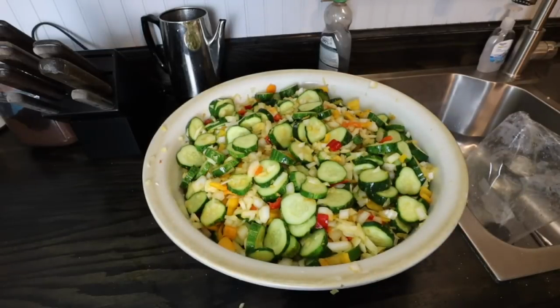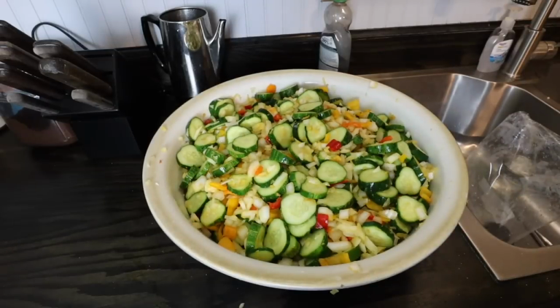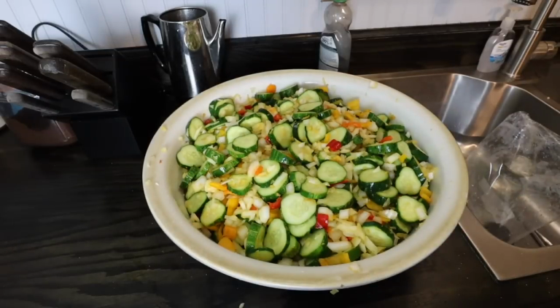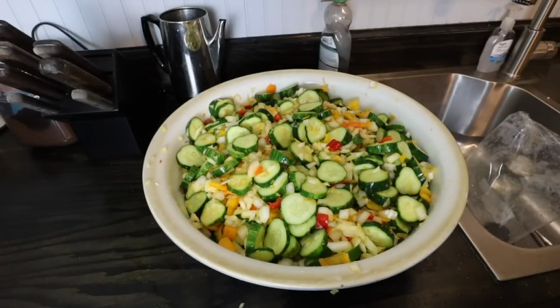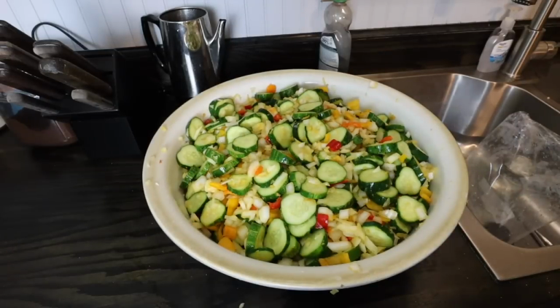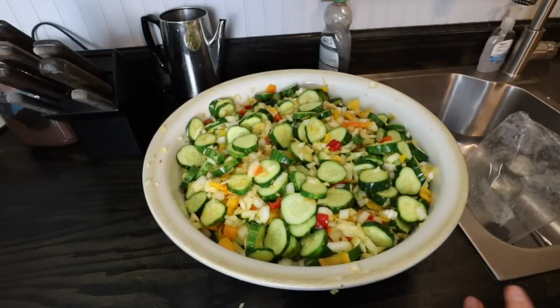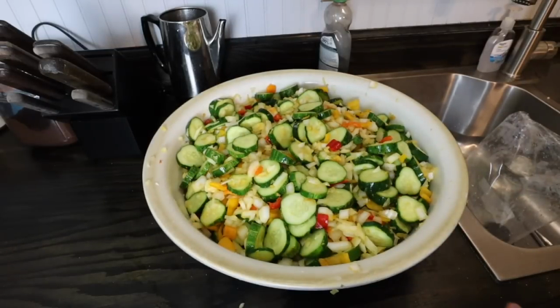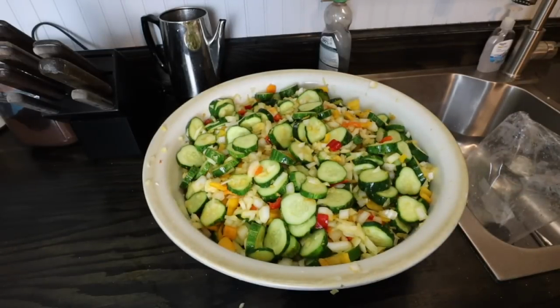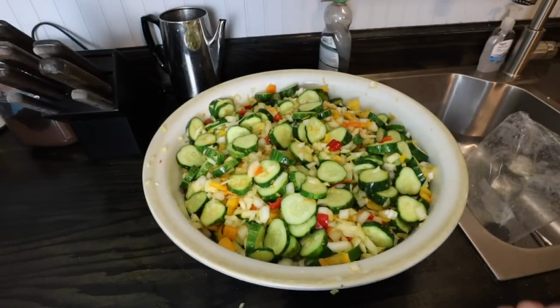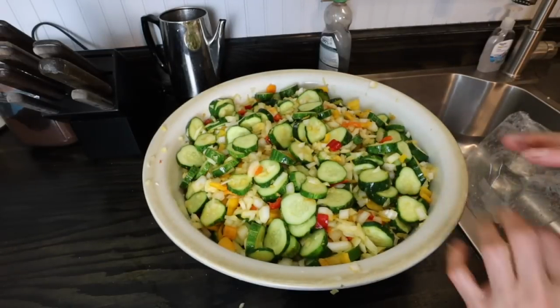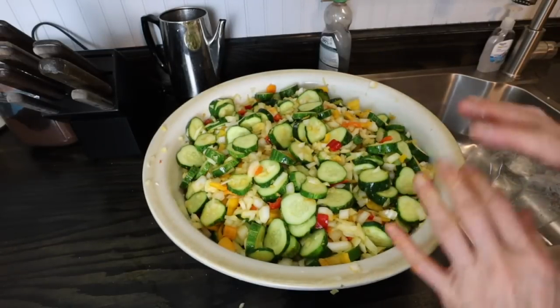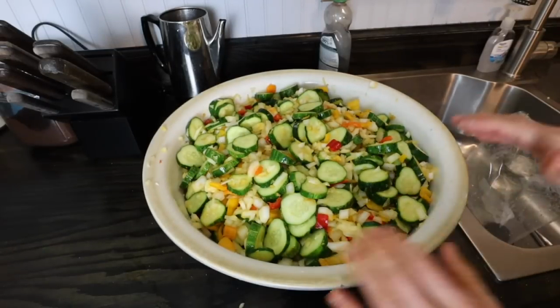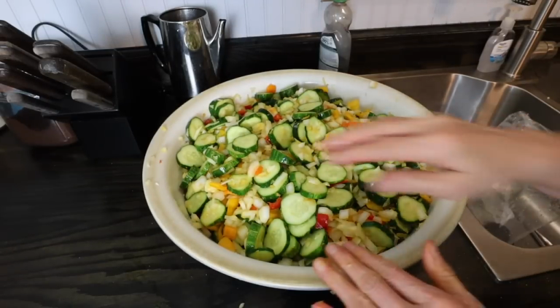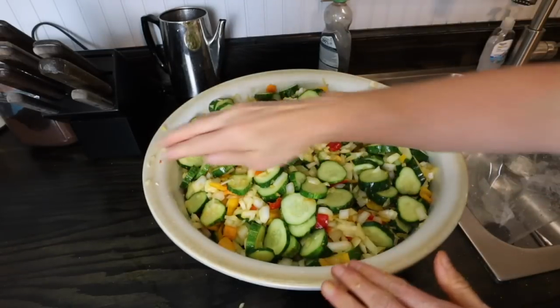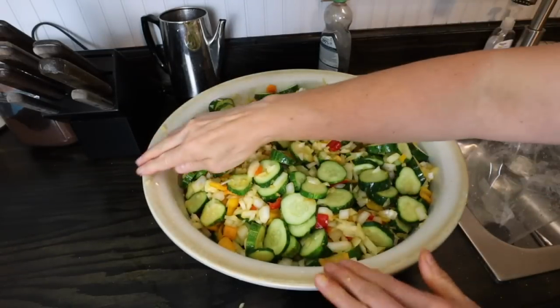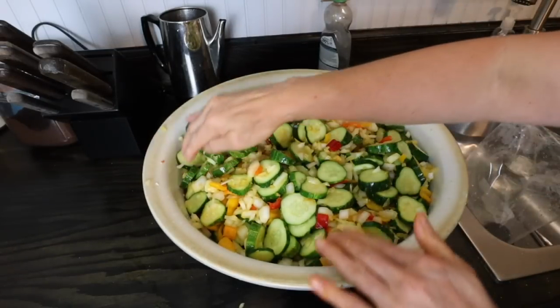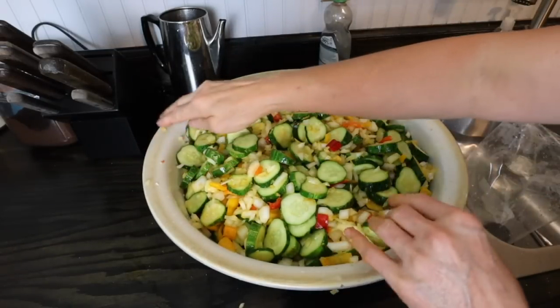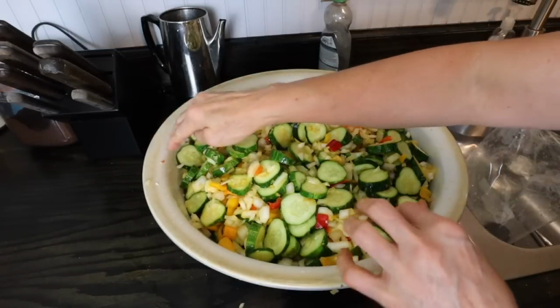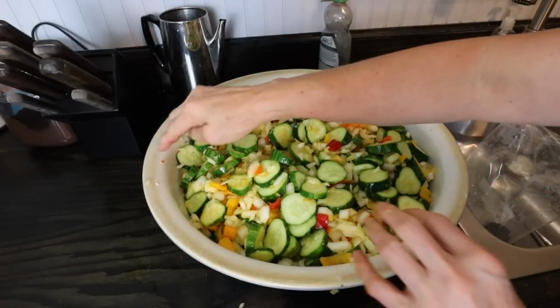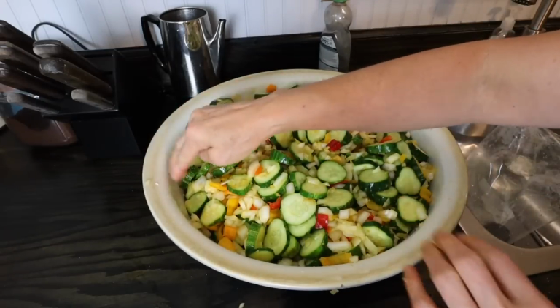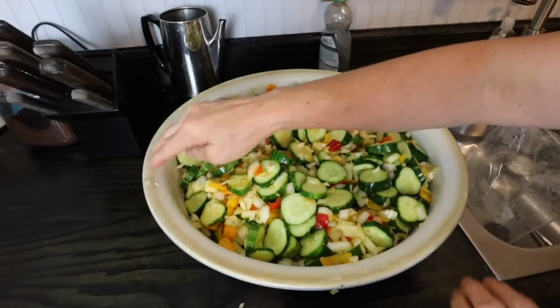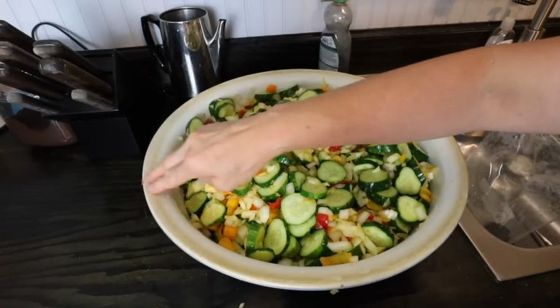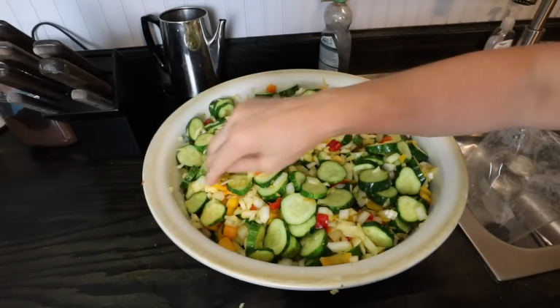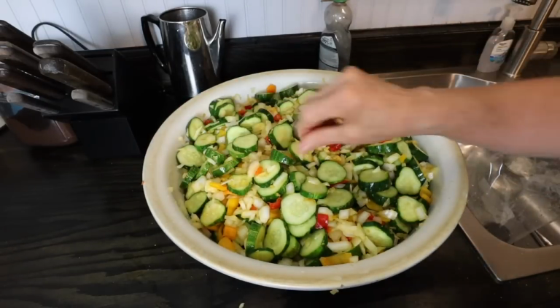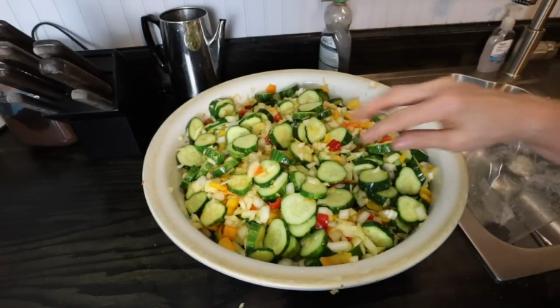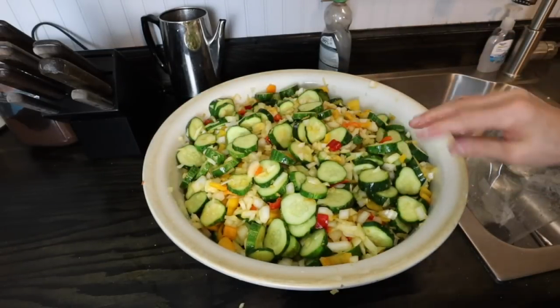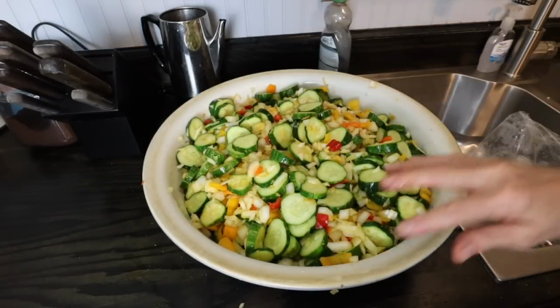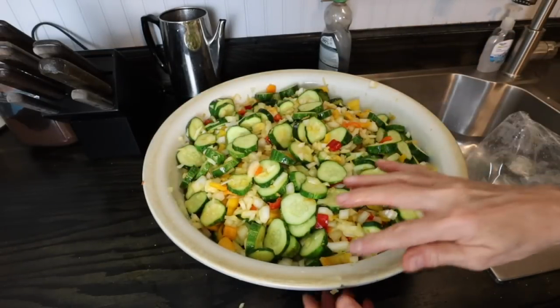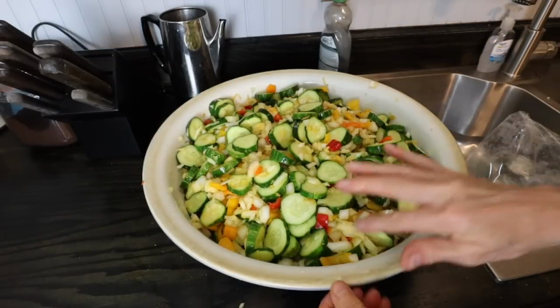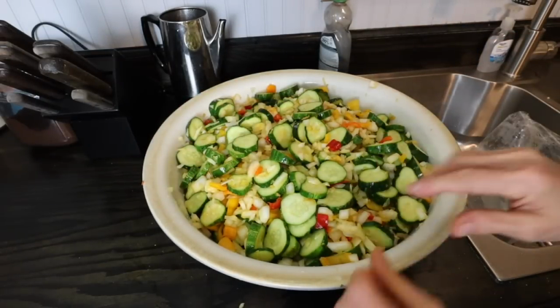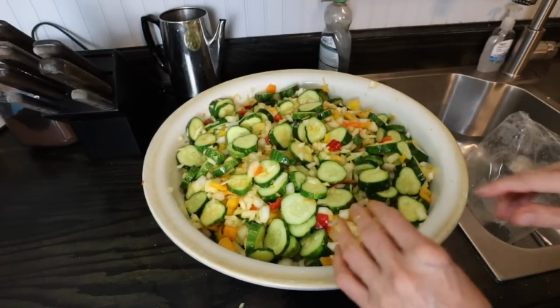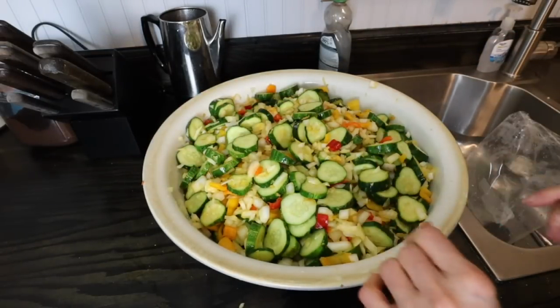Now that I've got everything mixed together, I'm going to cover it with a layer of ice and I'm going to let it sit for three hours.